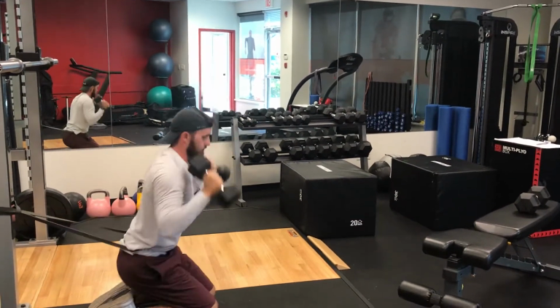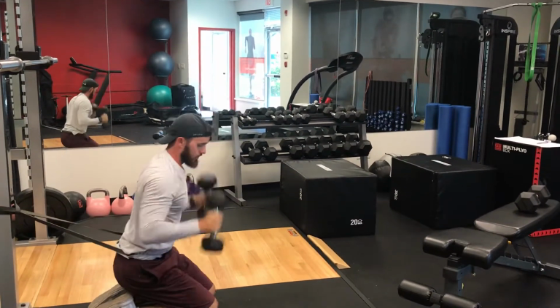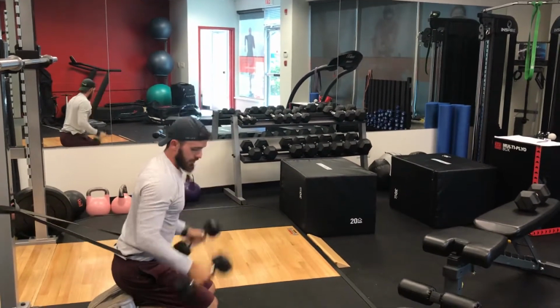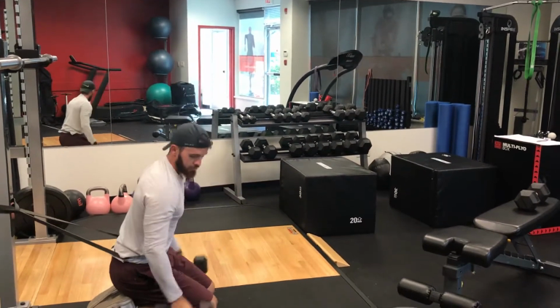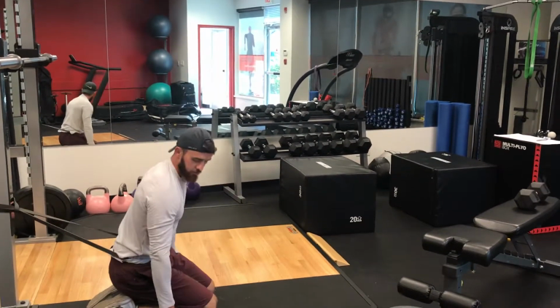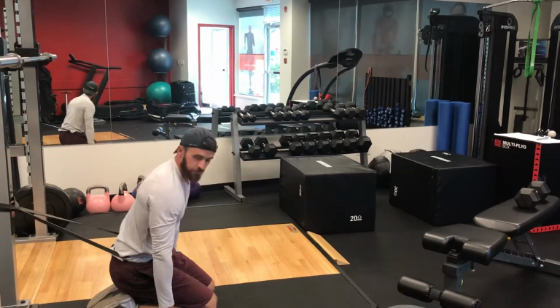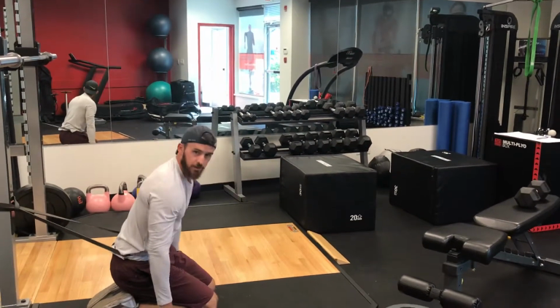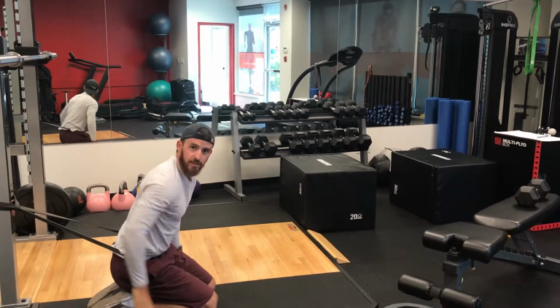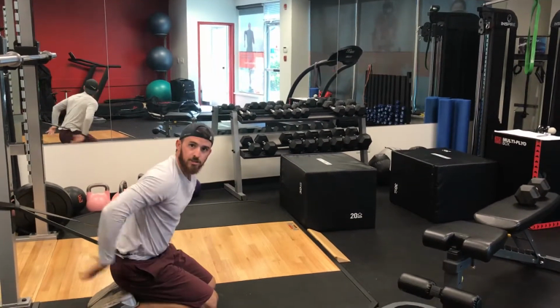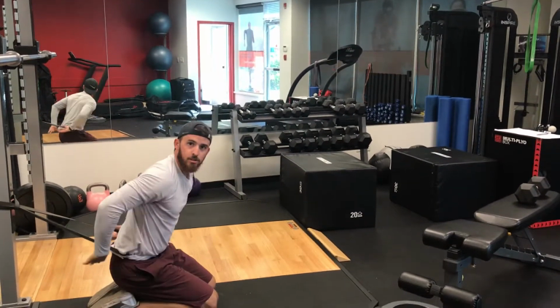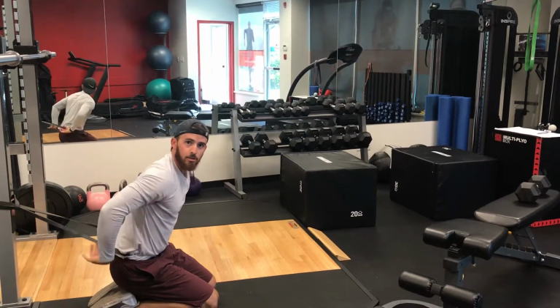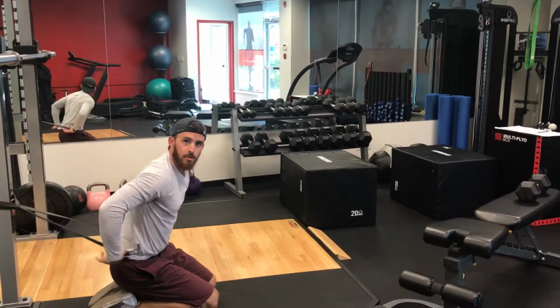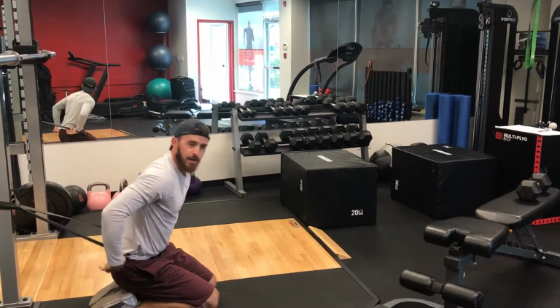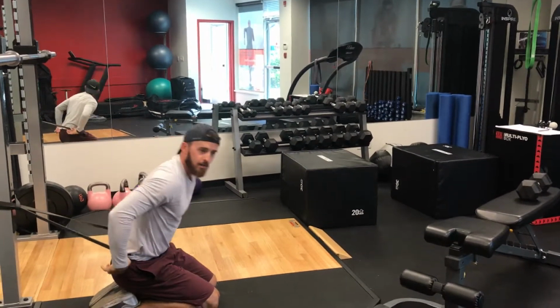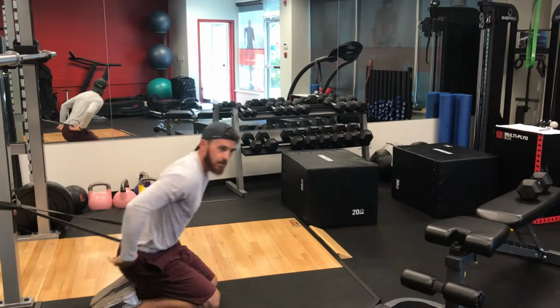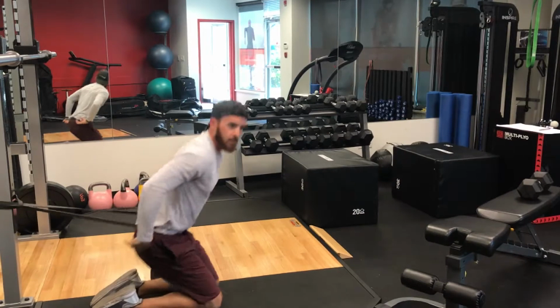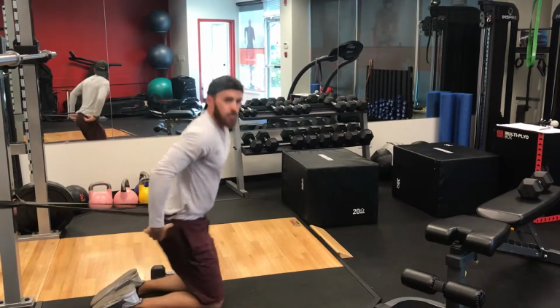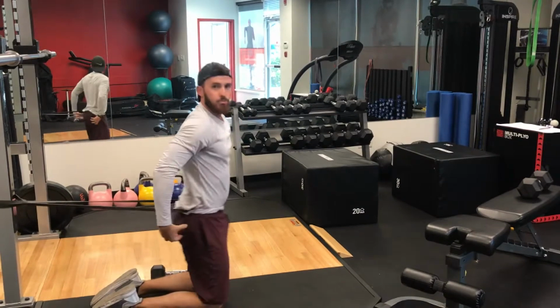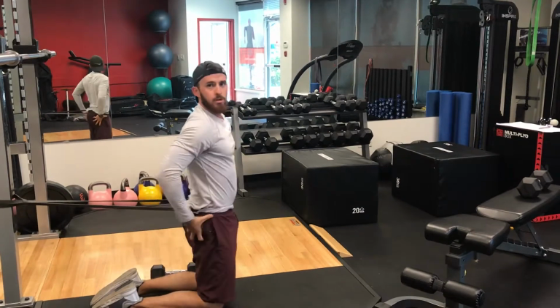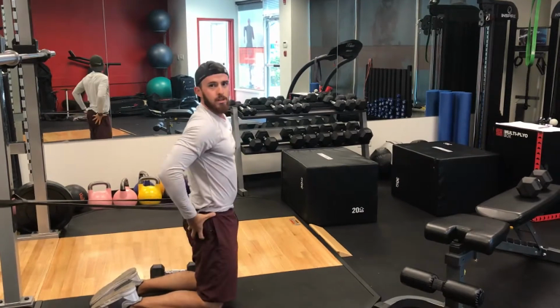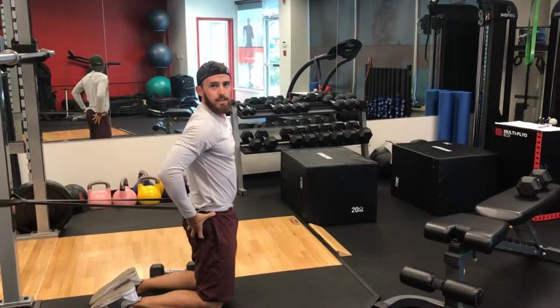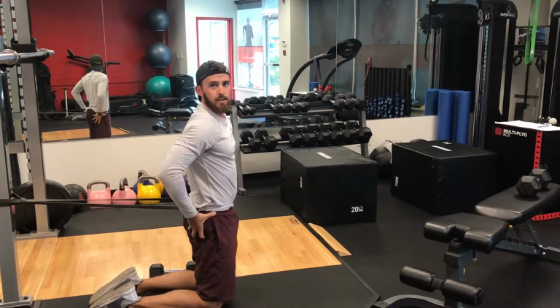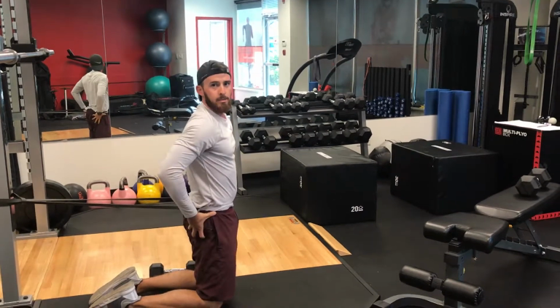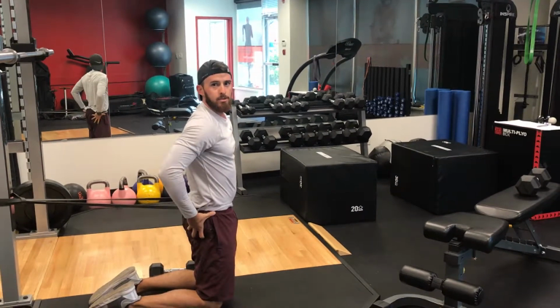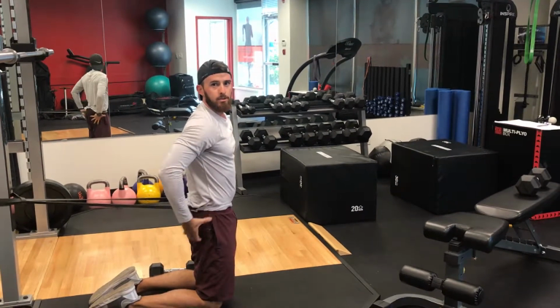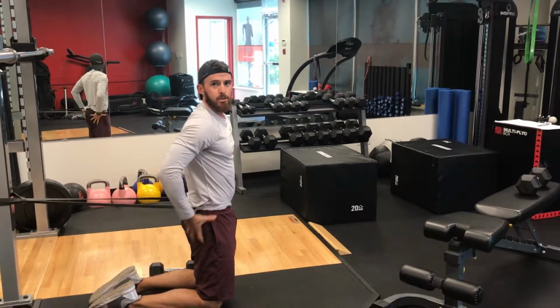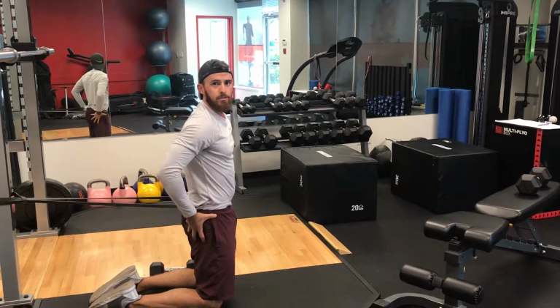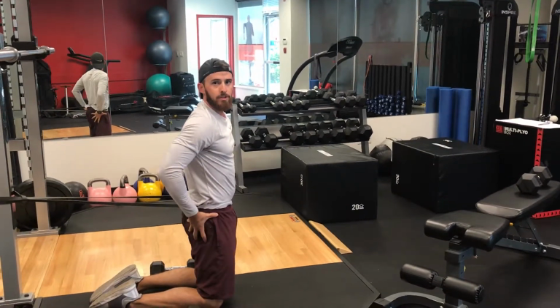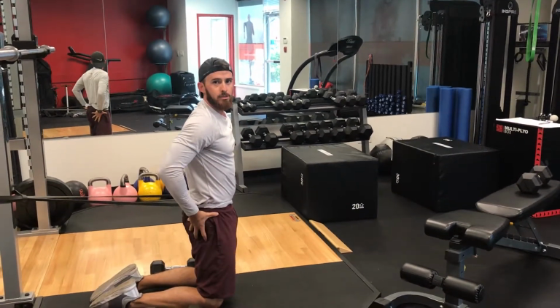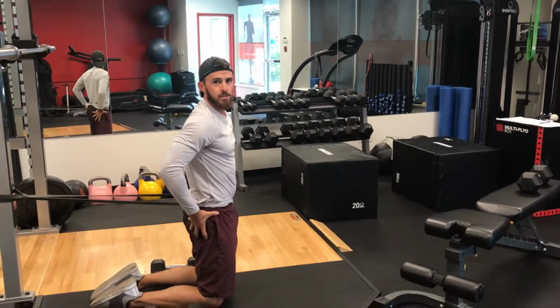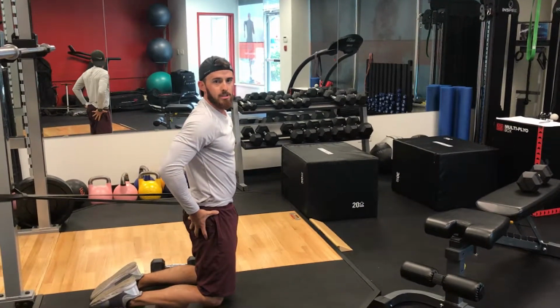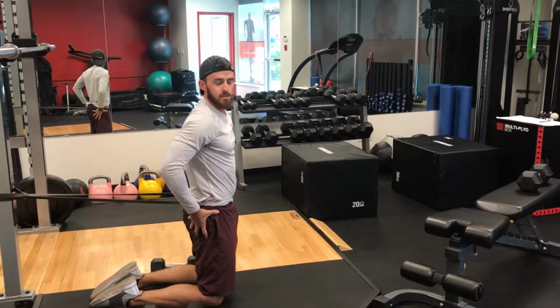Just making sure there's enough tension through the band to really get the hips through and feel some resistance.